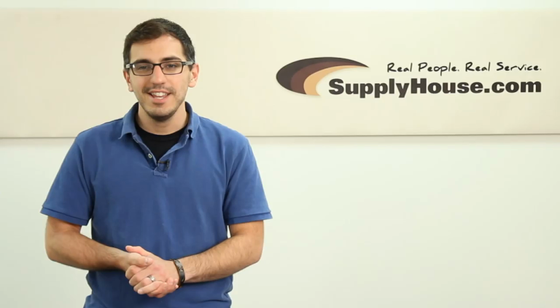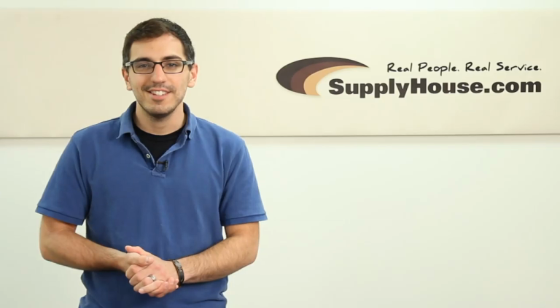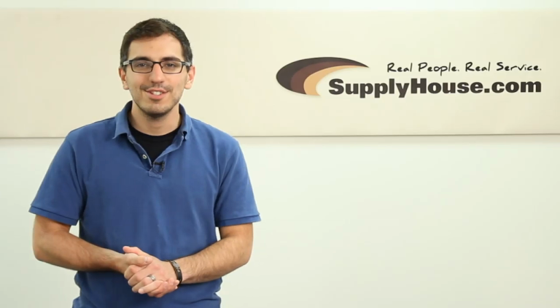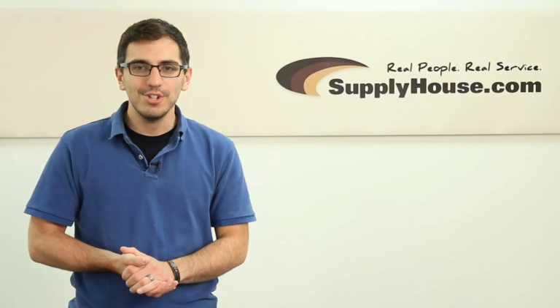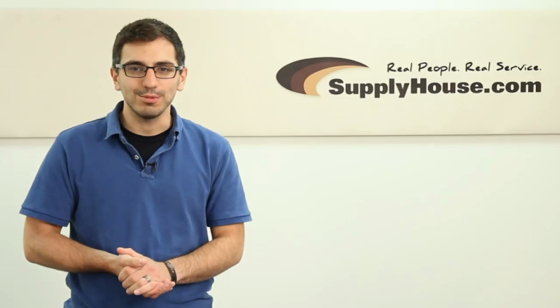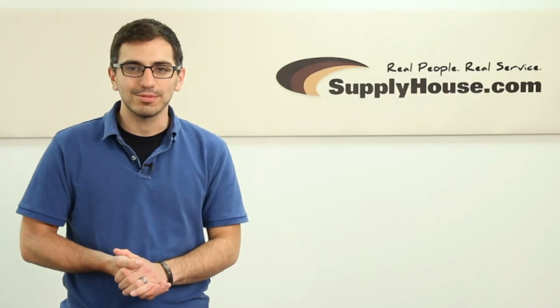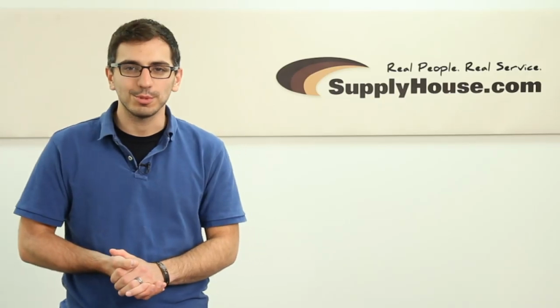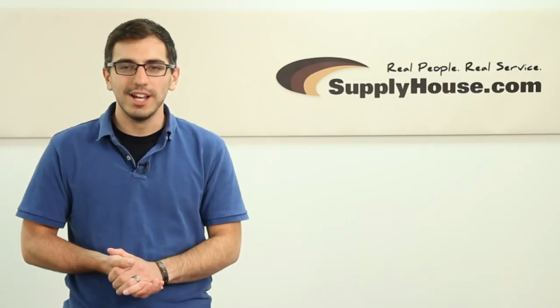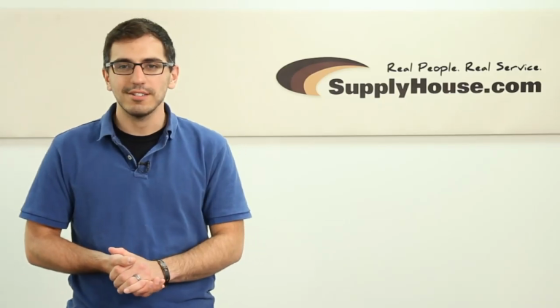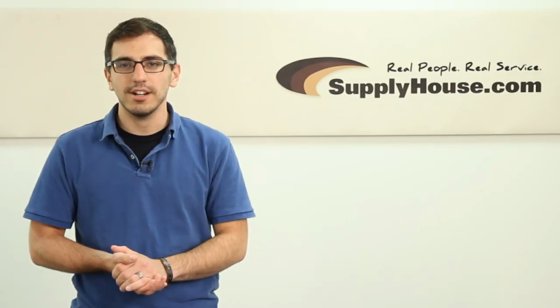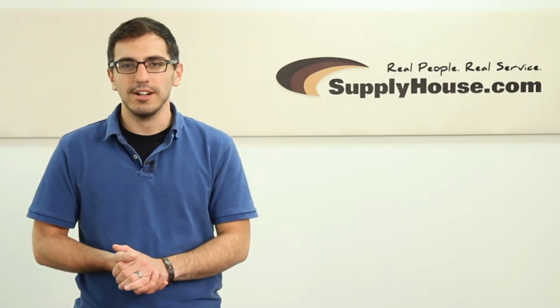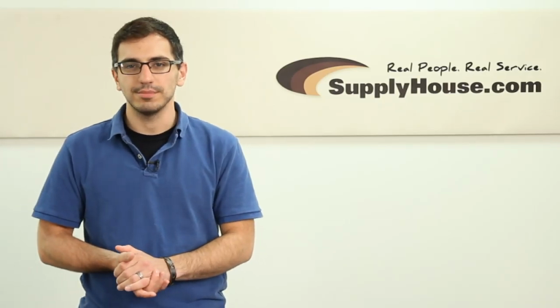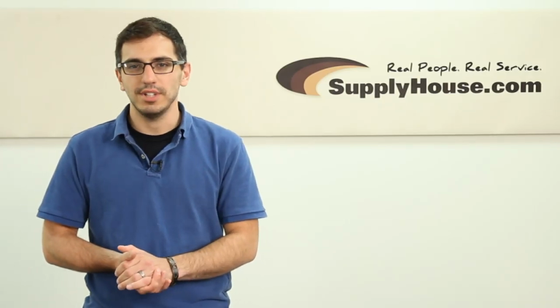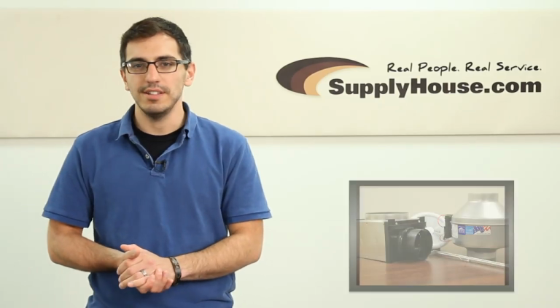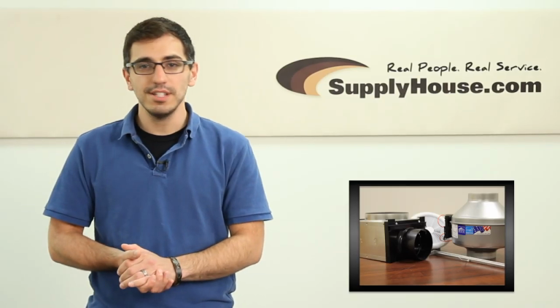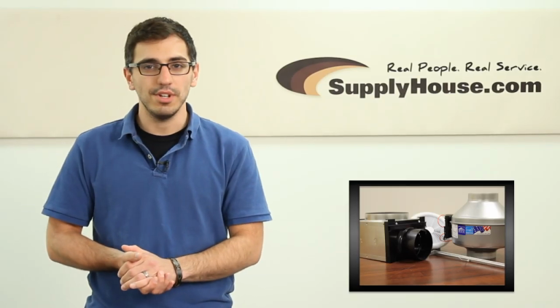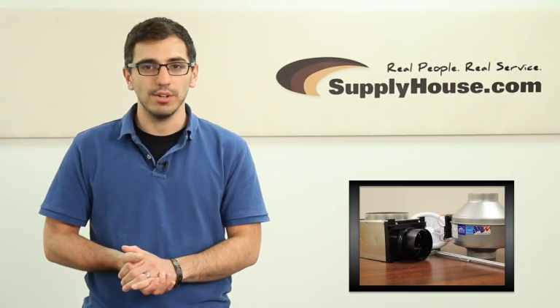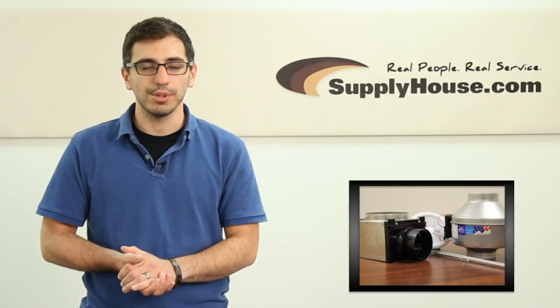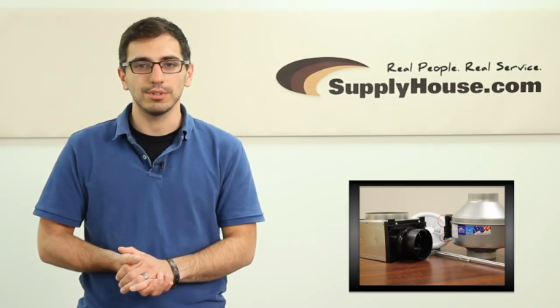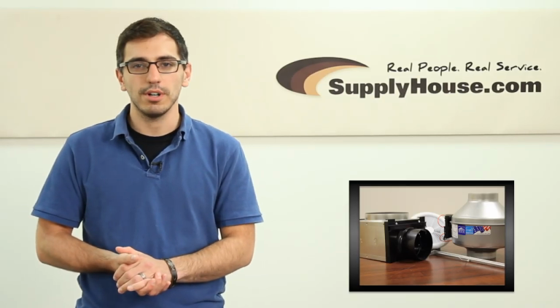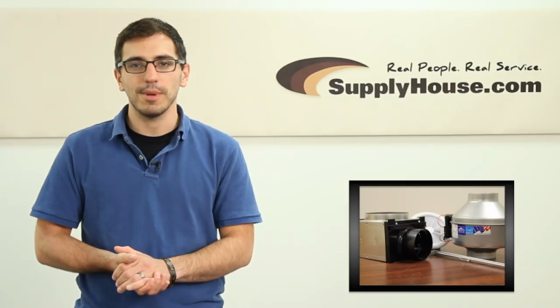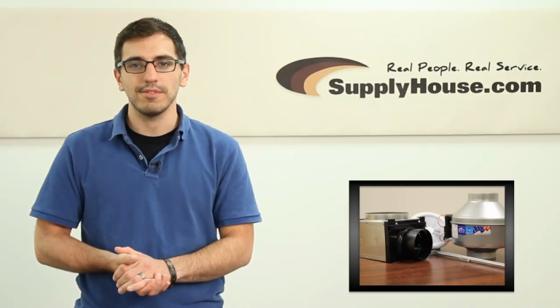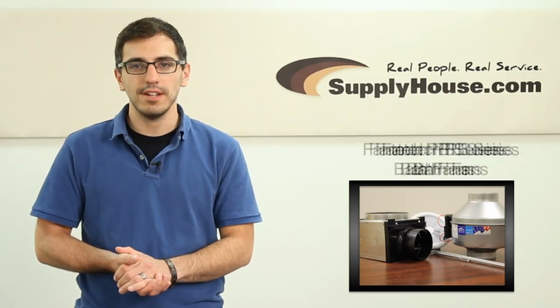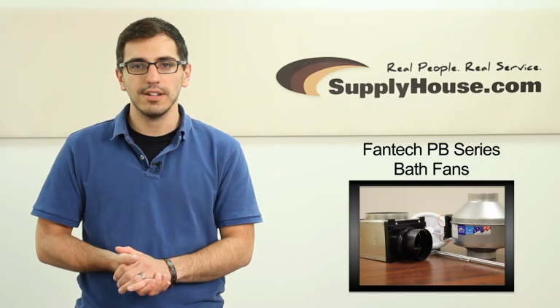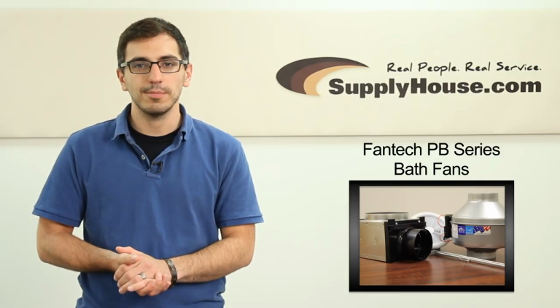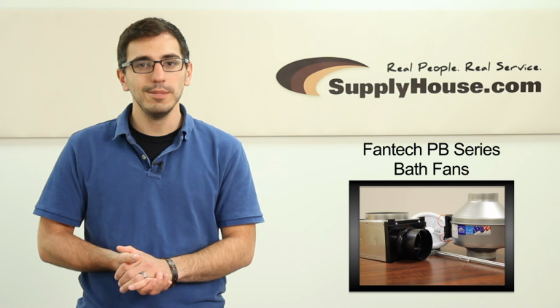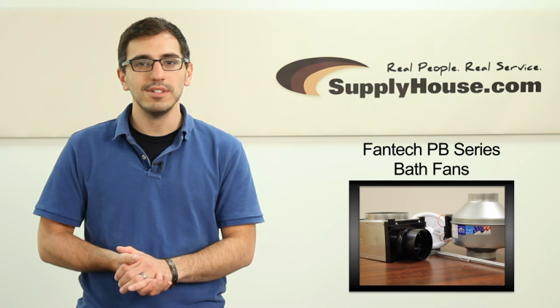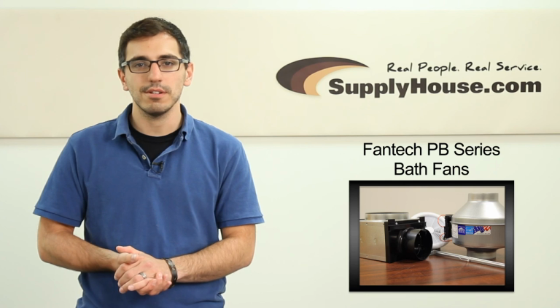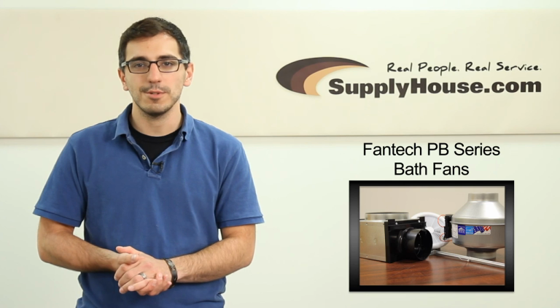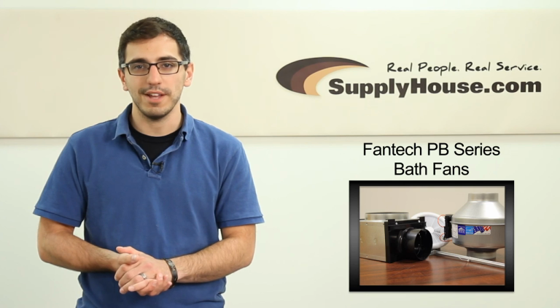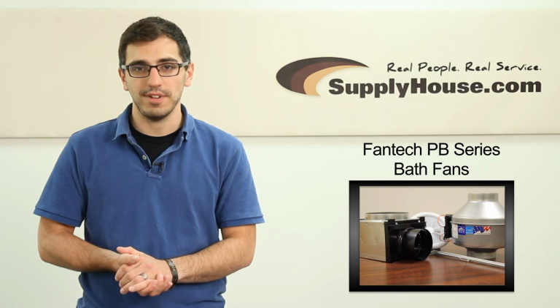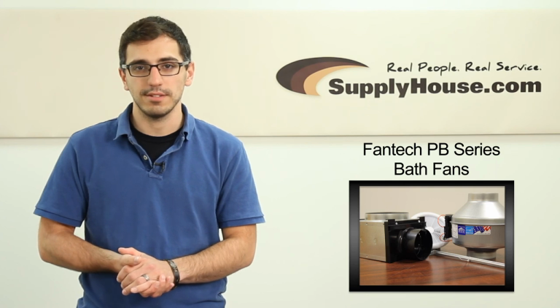Hey, this is Joe from SupplyHouse.com, and in this video we're going to talk about Fantec PB Series bath fans.